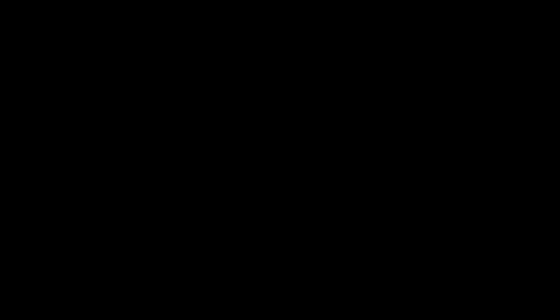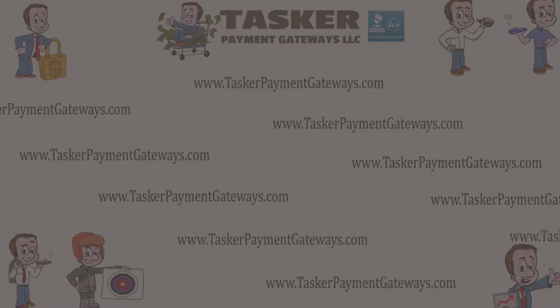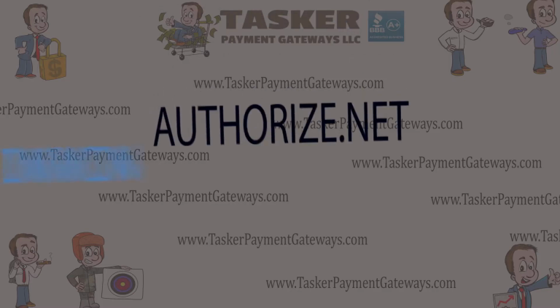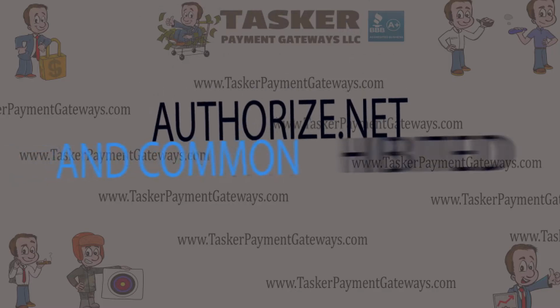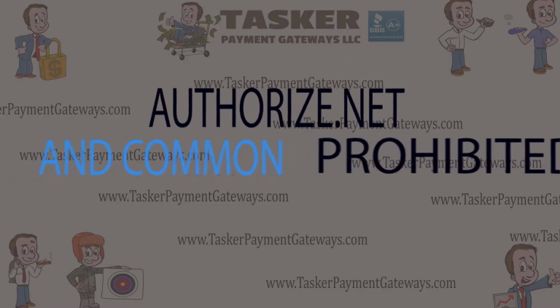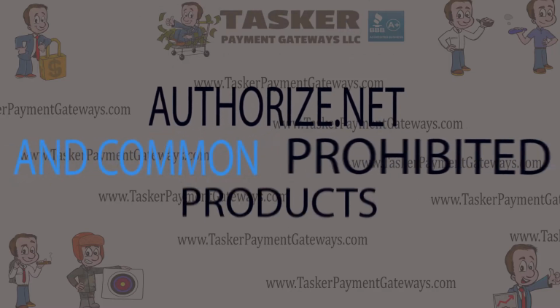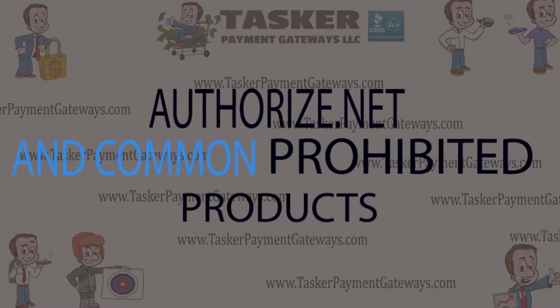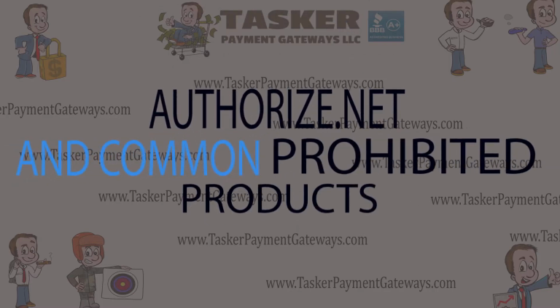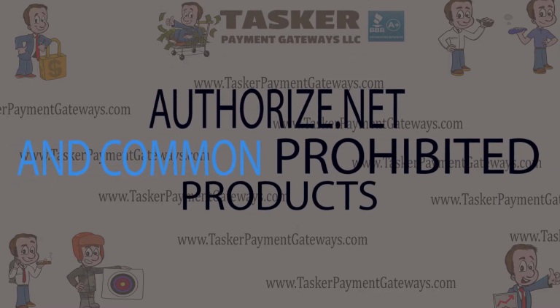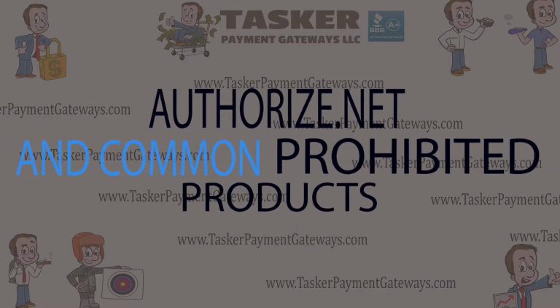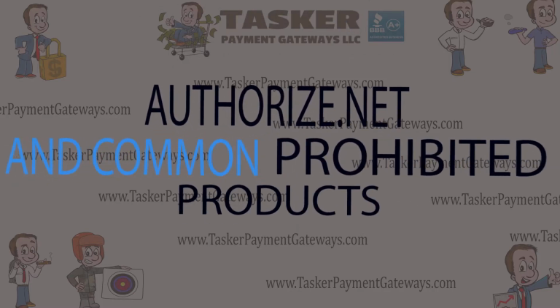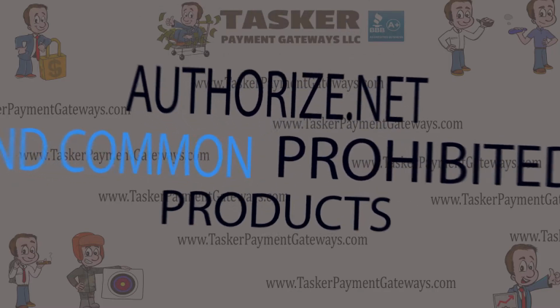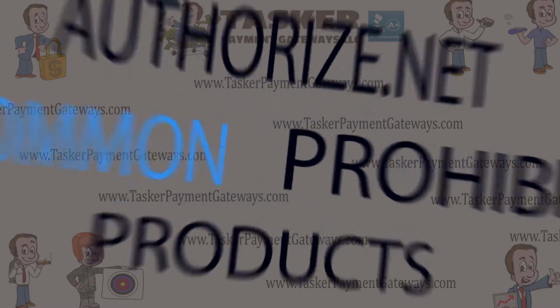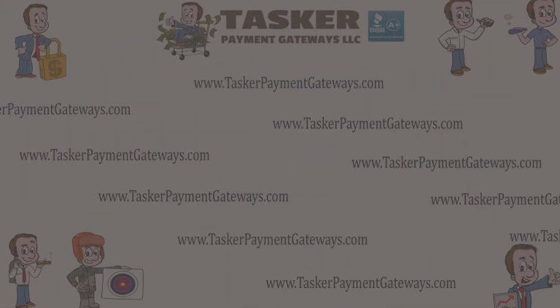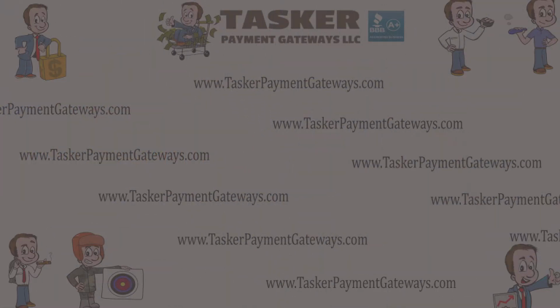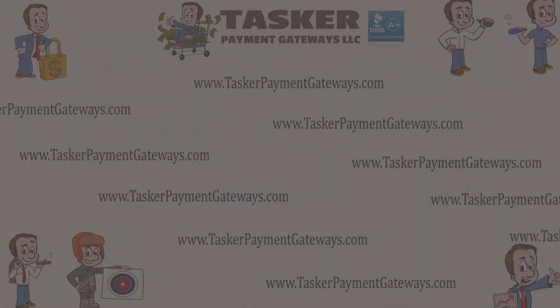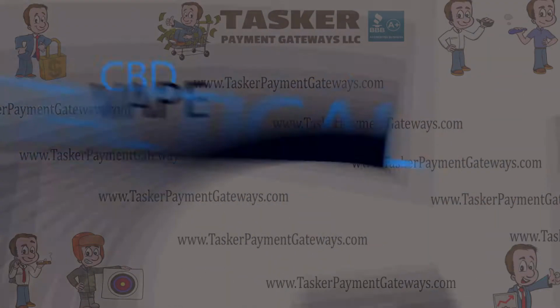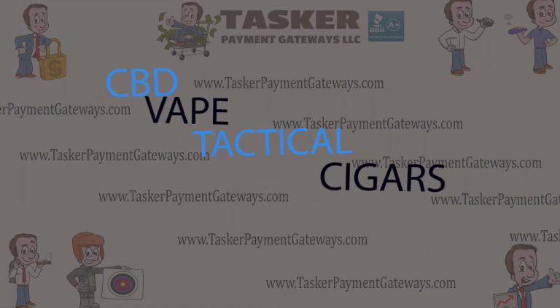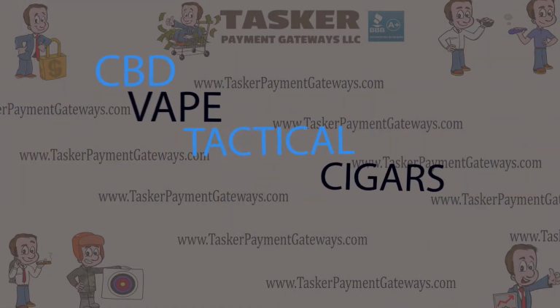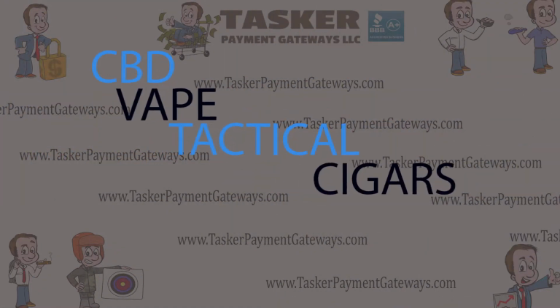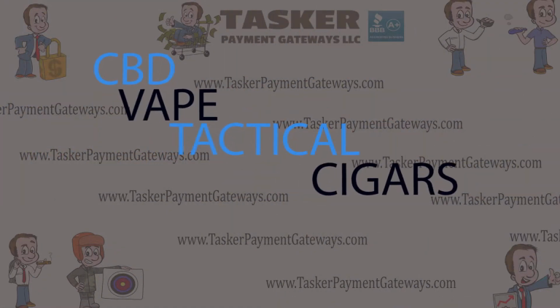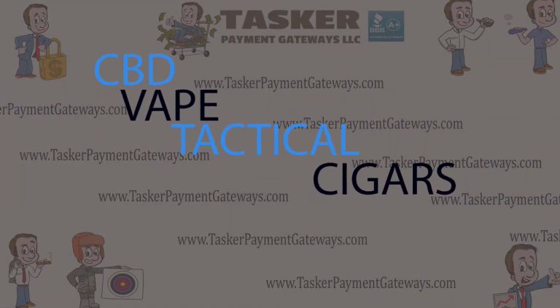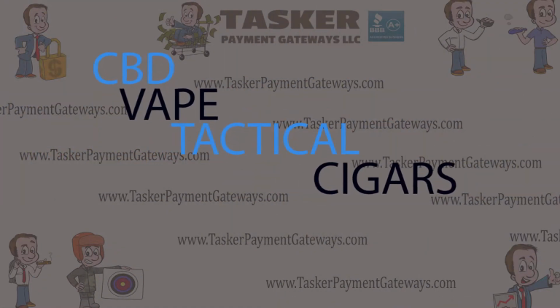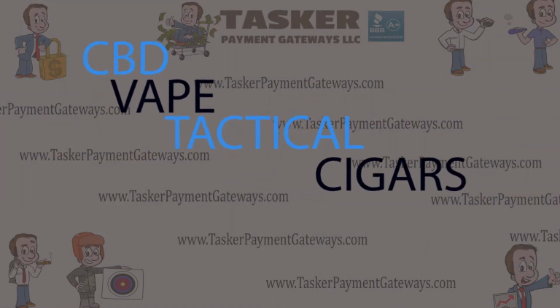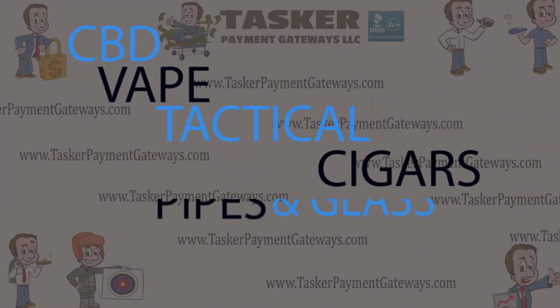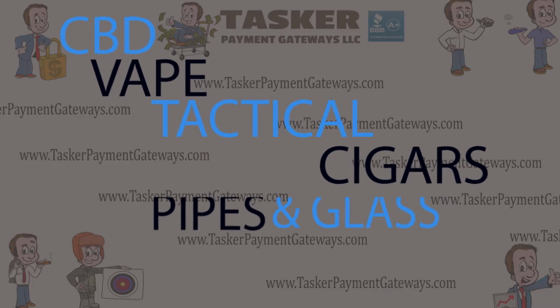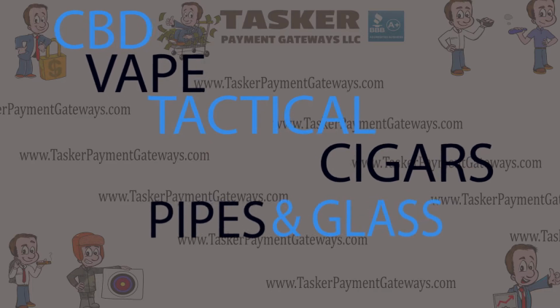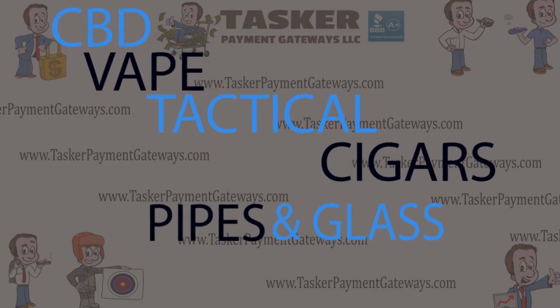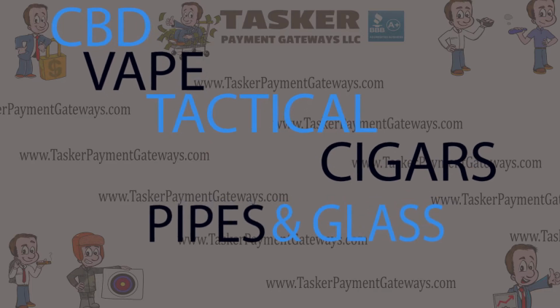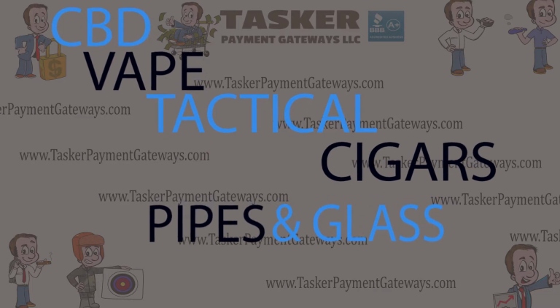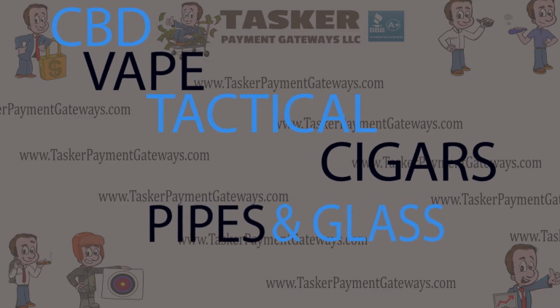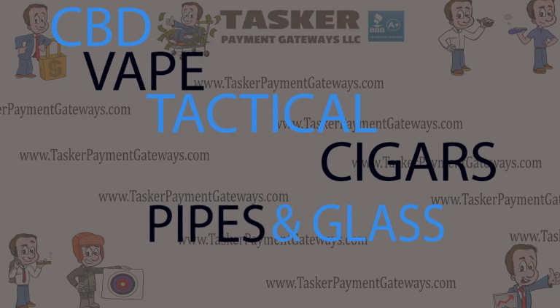Can you sell CBD, vape, tactical items, cigars, or pipes and smoking accessories using Authorize.net?